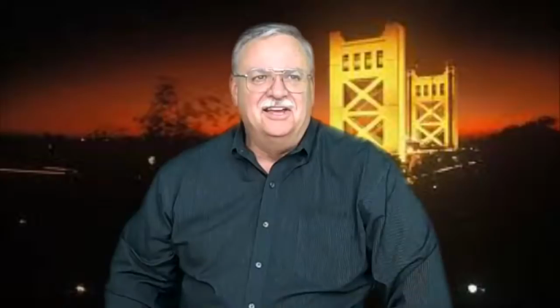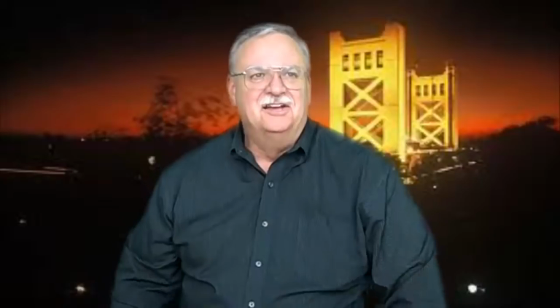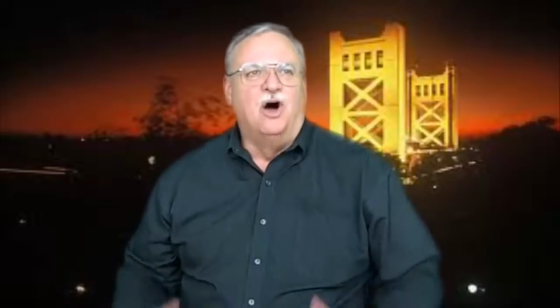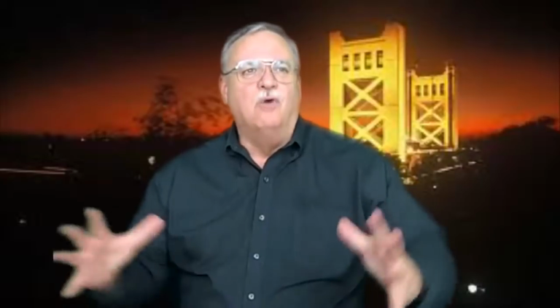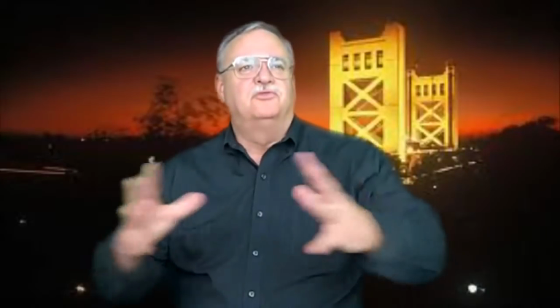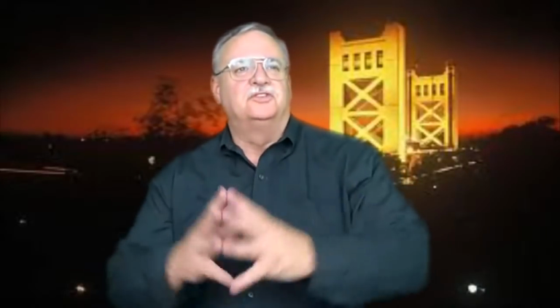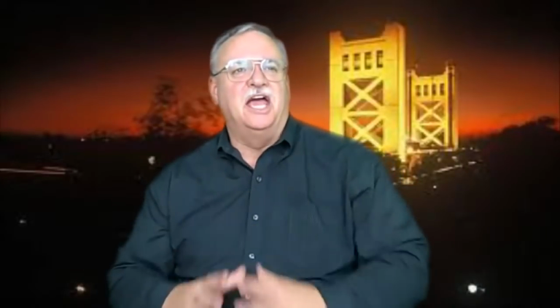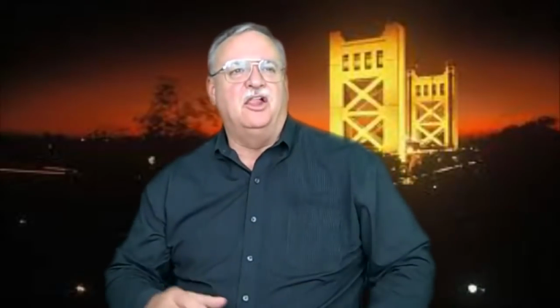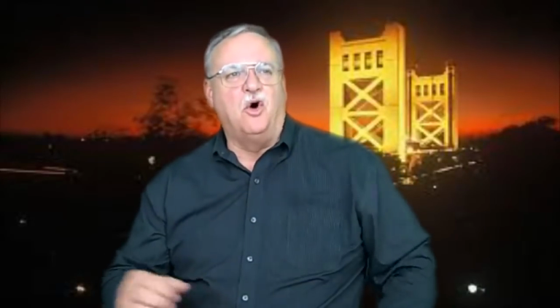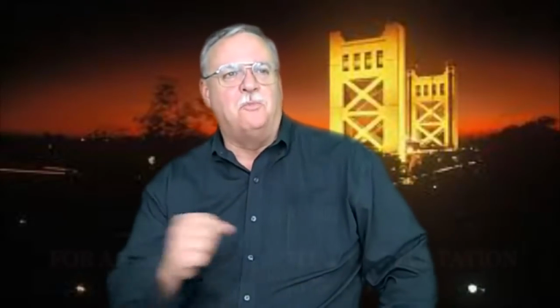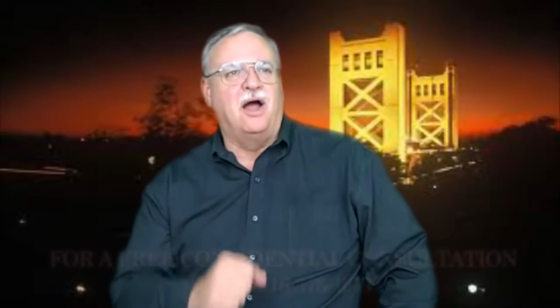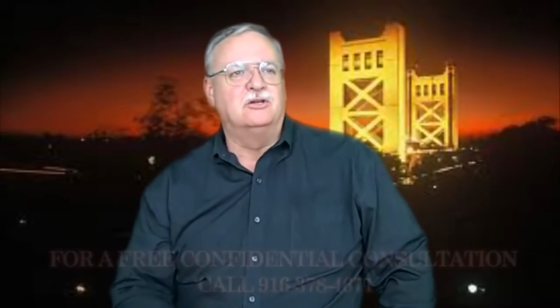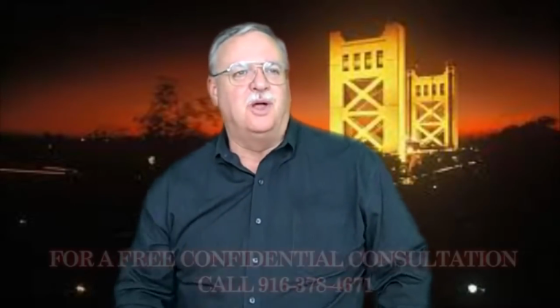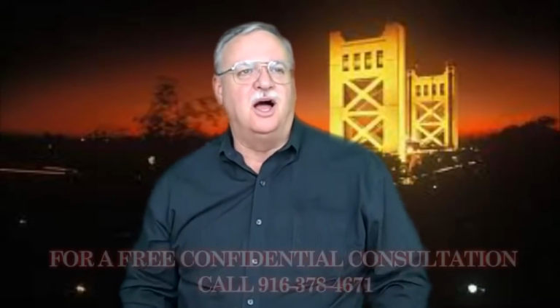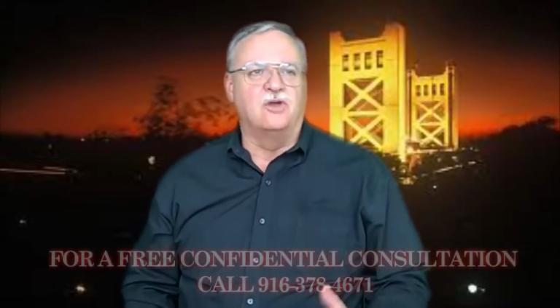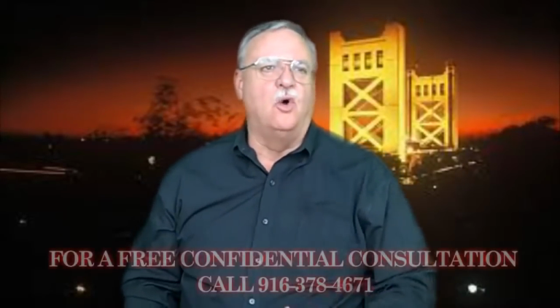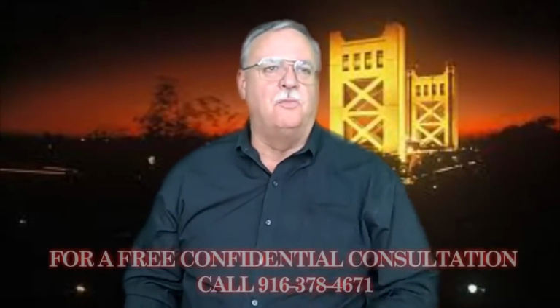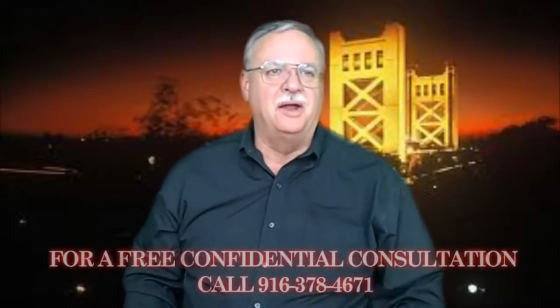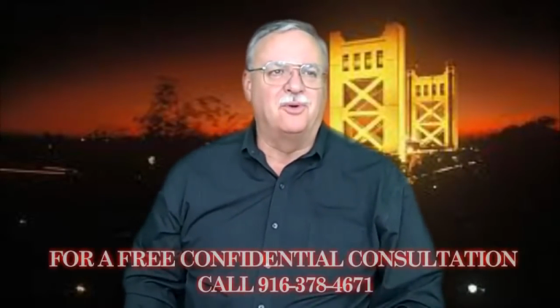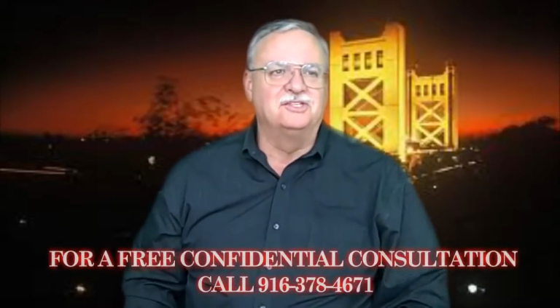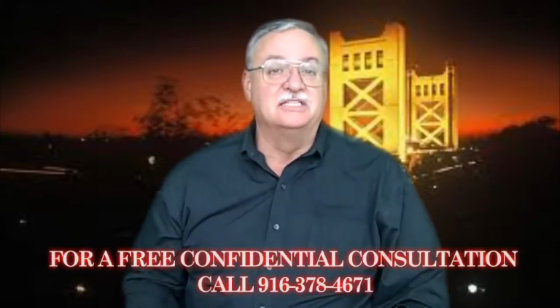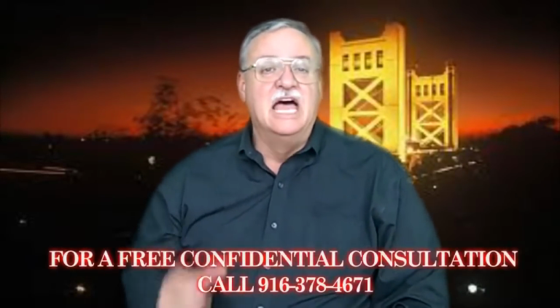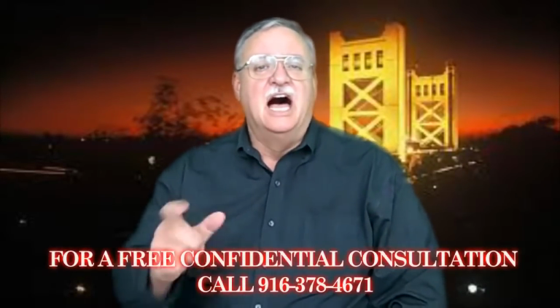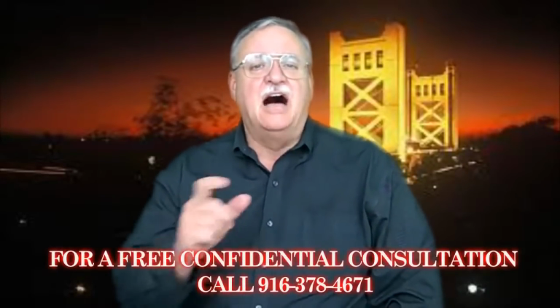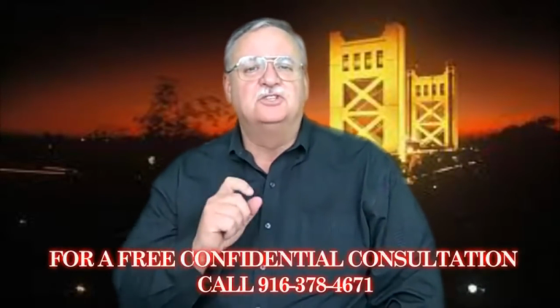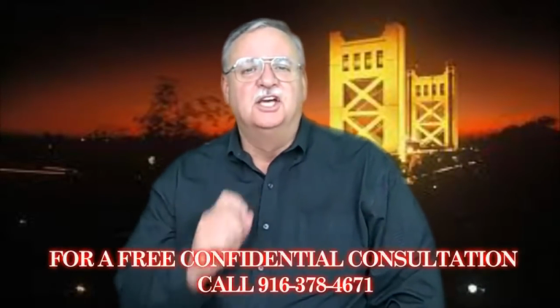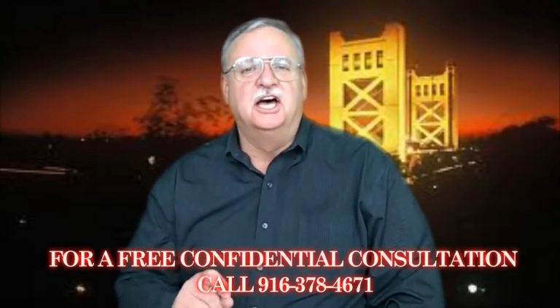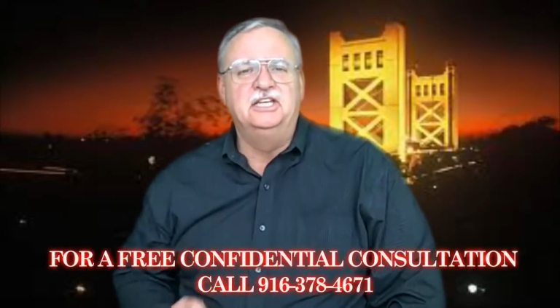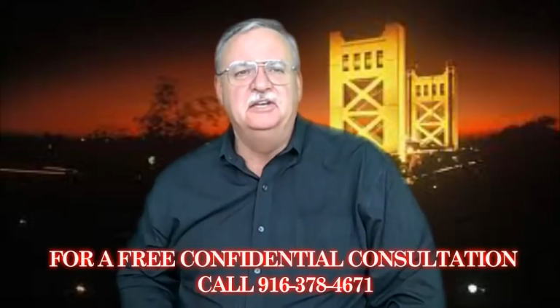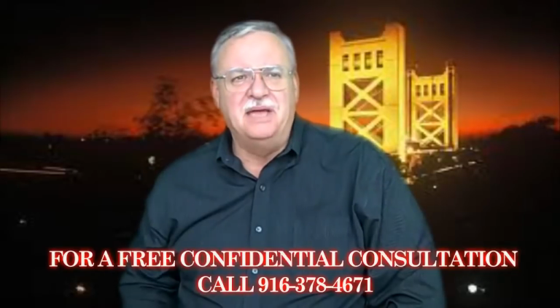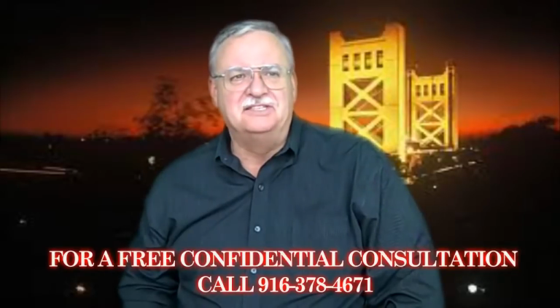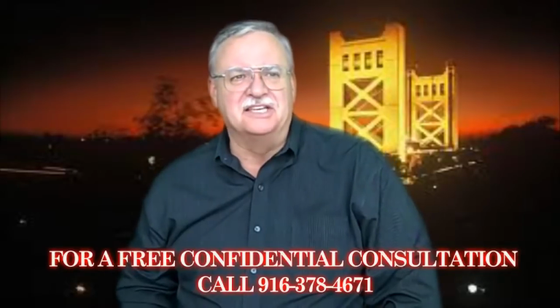Homes for Sale. Home Buyers Blog. The Home Buying Process. House Hunting Basics.